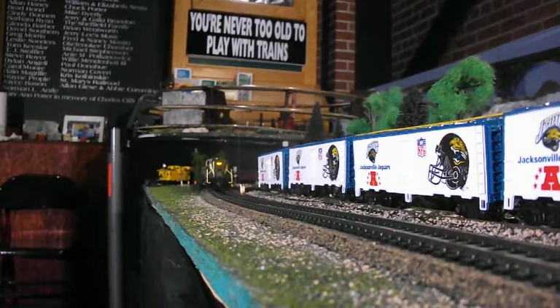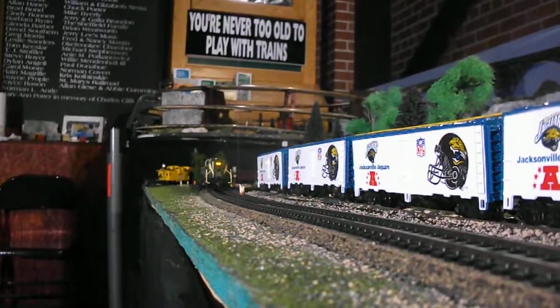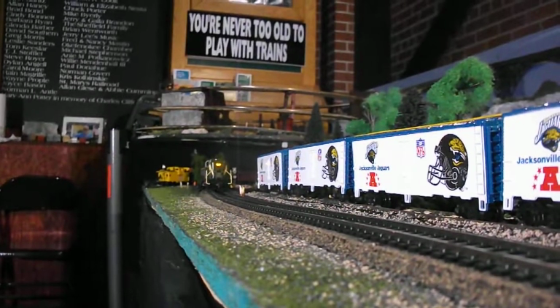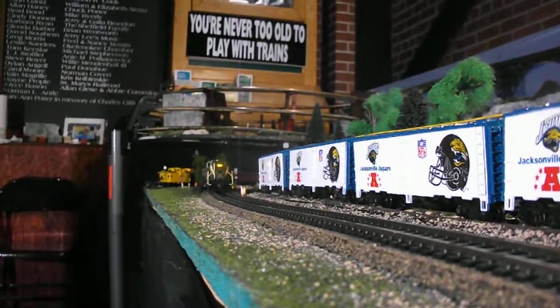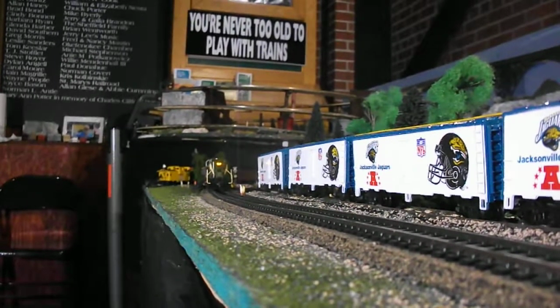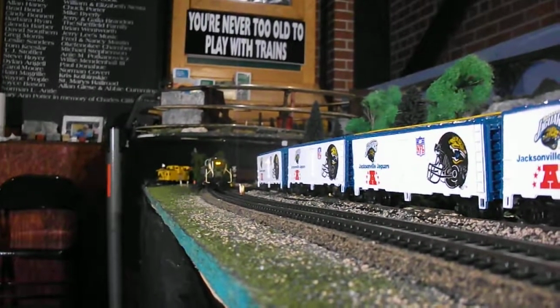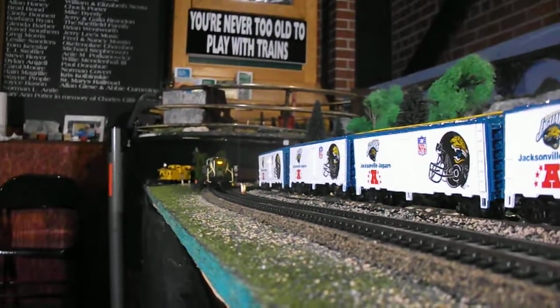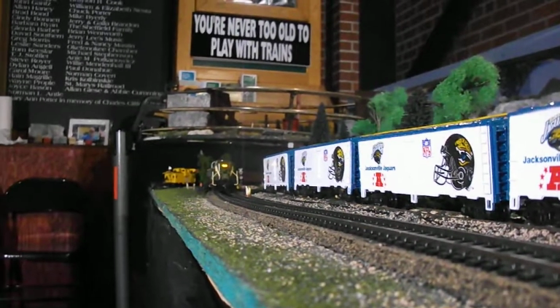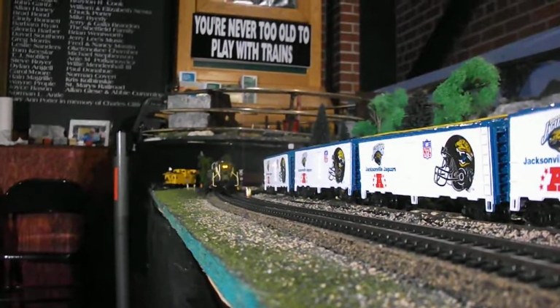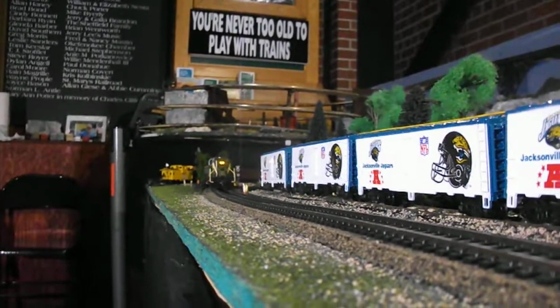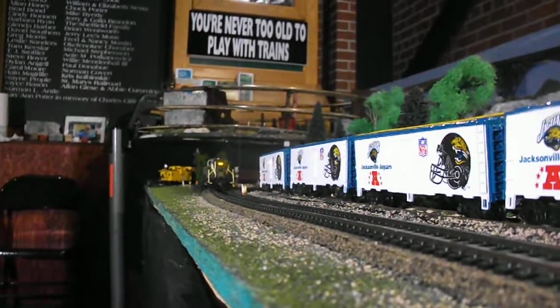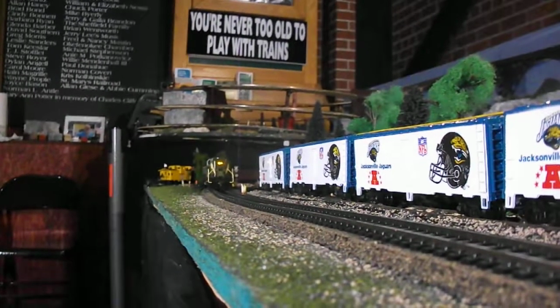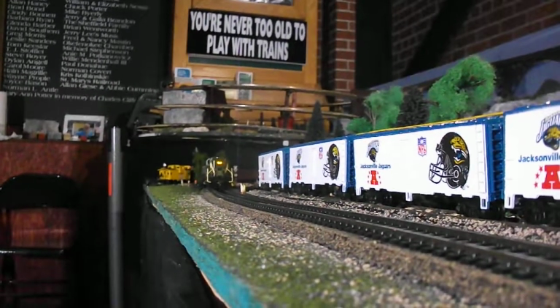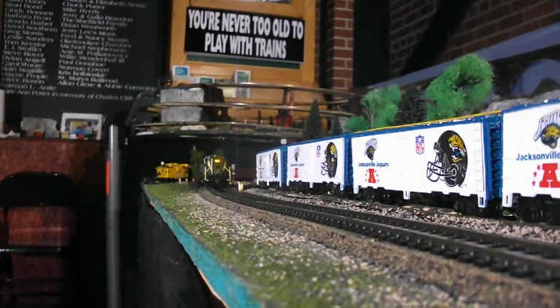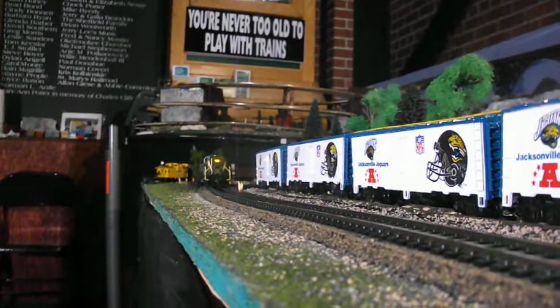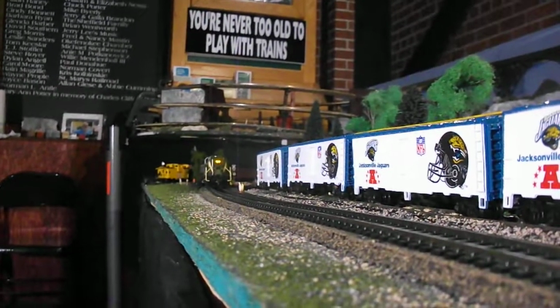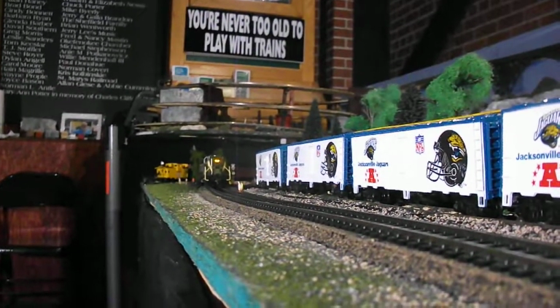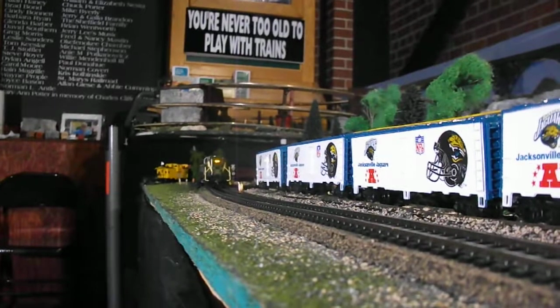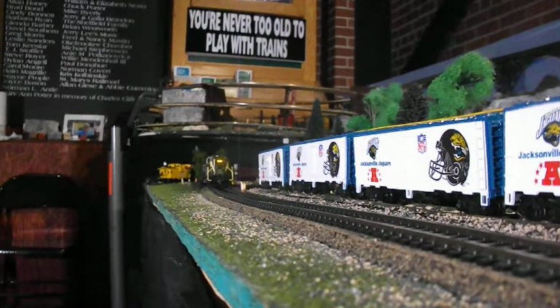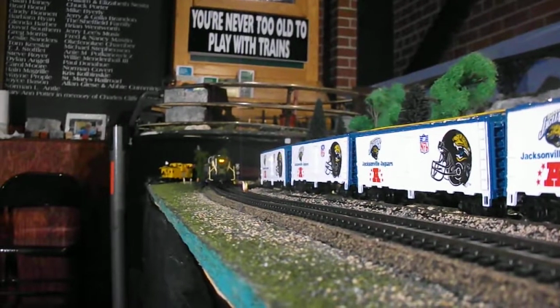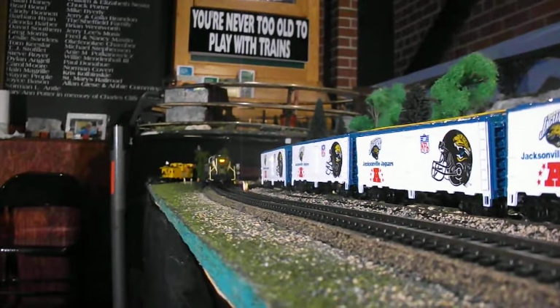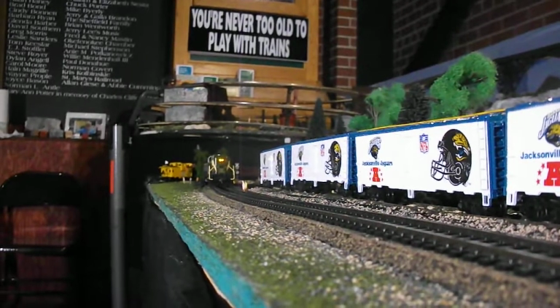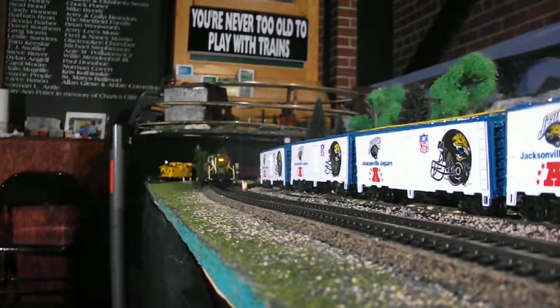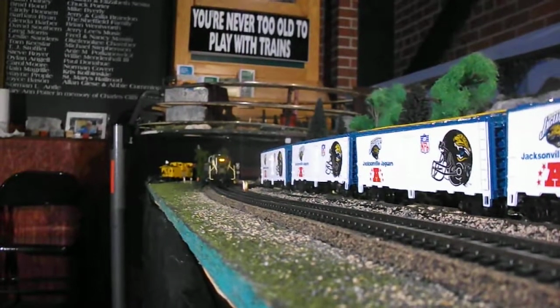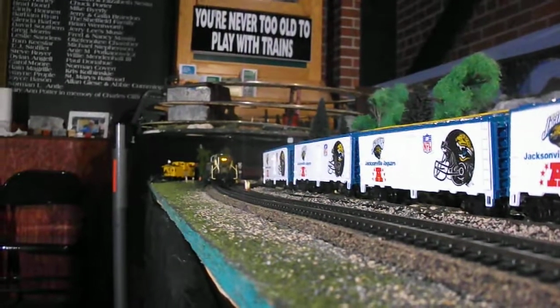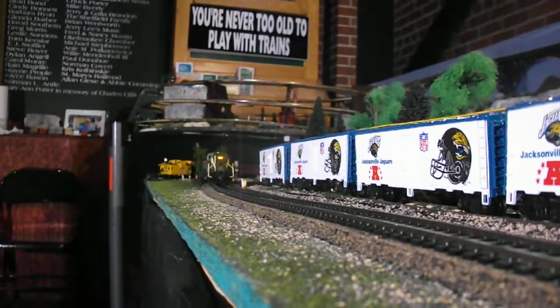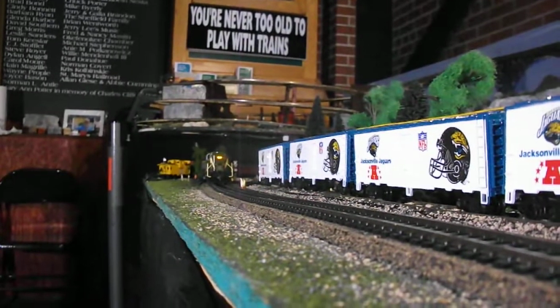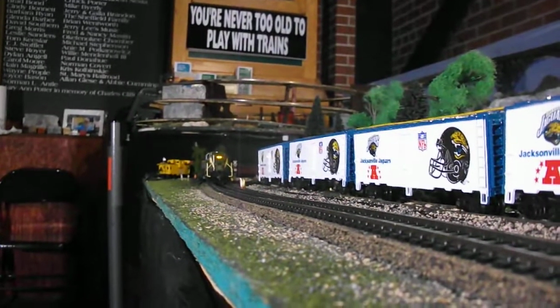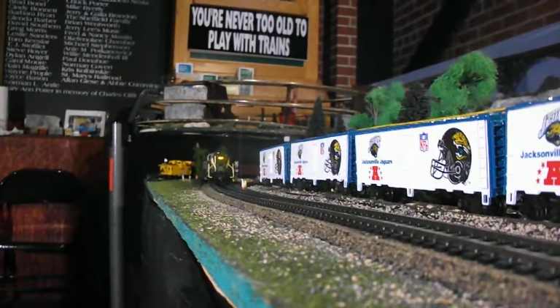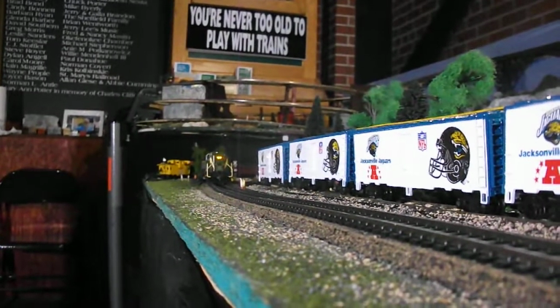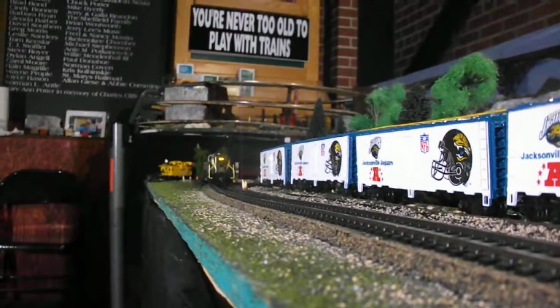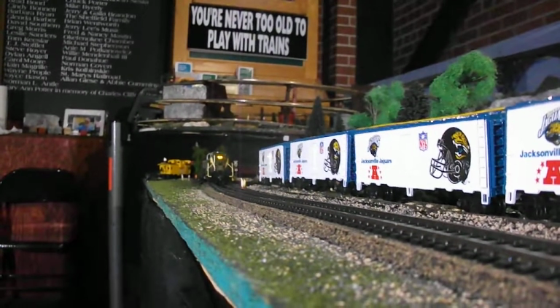Alright ladies and gentlemen, here we are at St. Mary's Railroad Museum and Auto Railroad Club, looking at the HO scale layout.